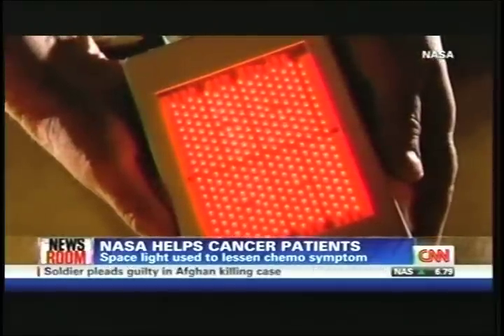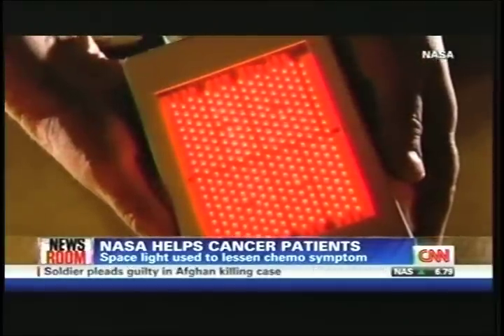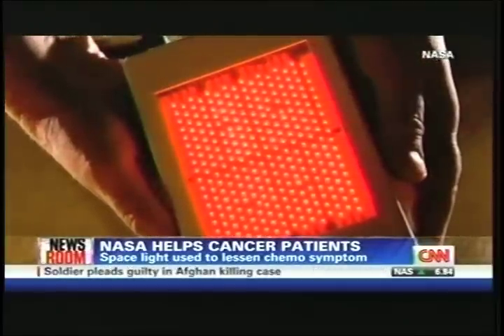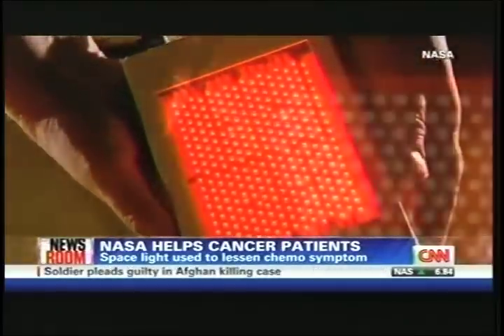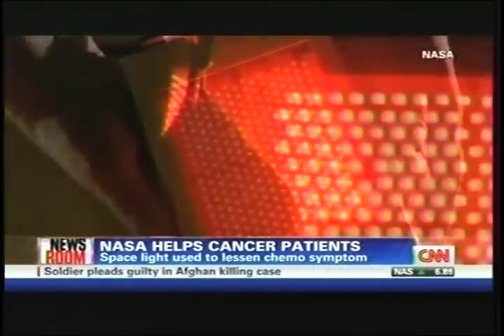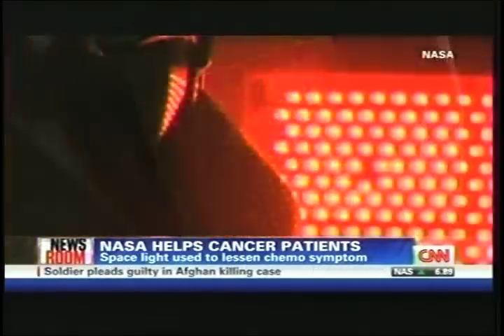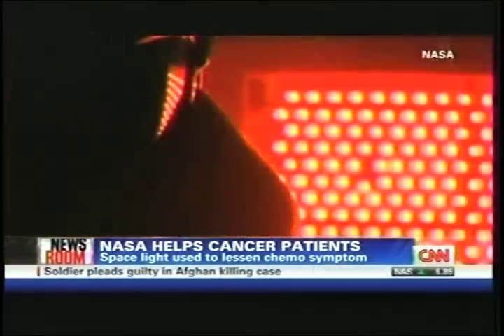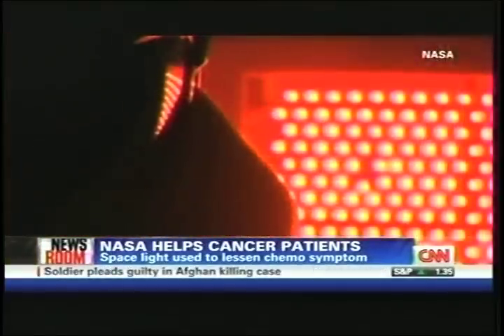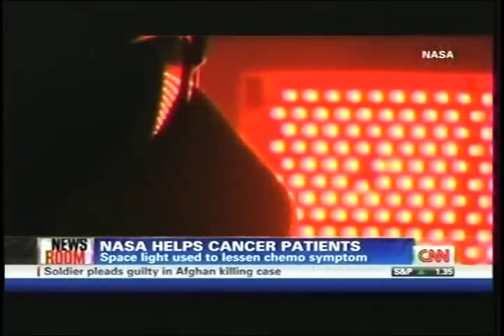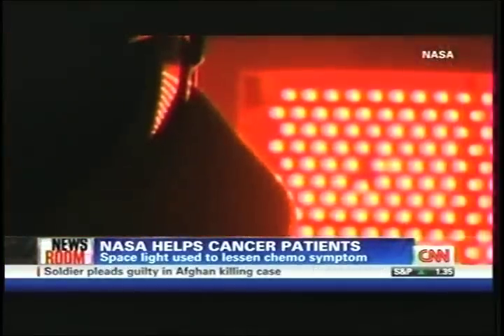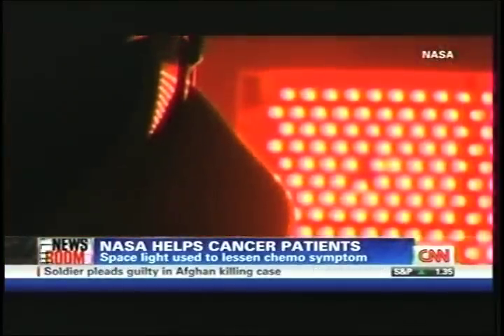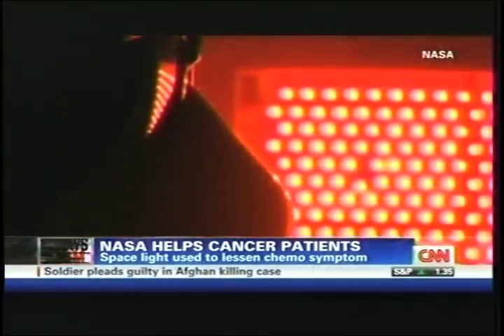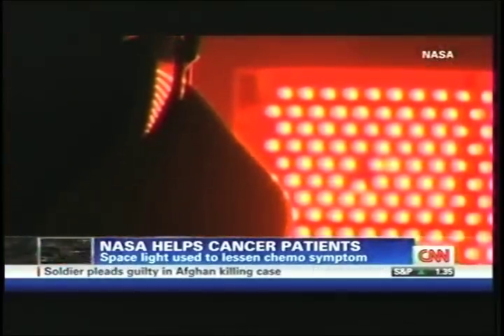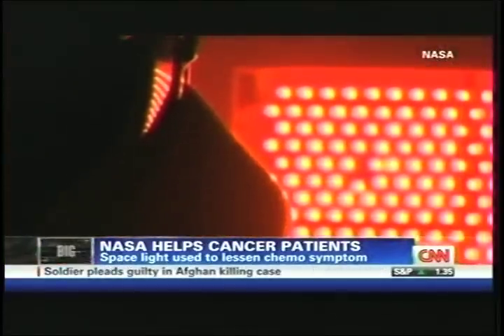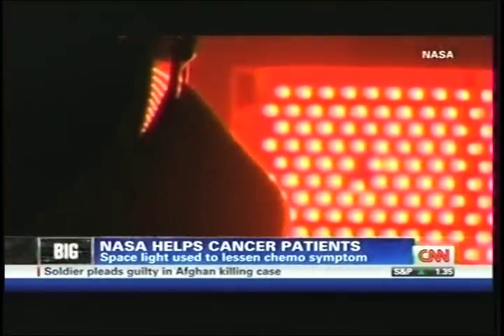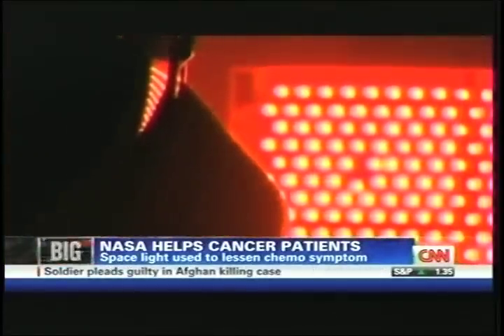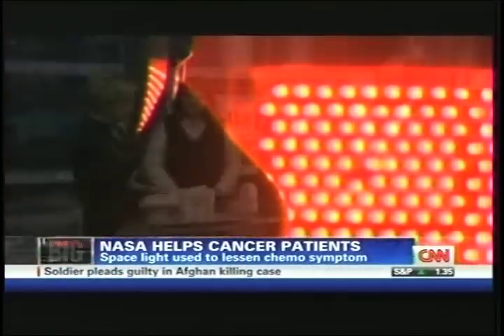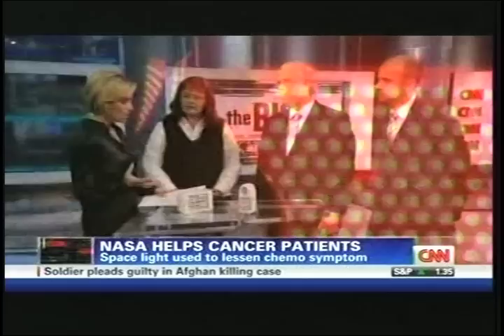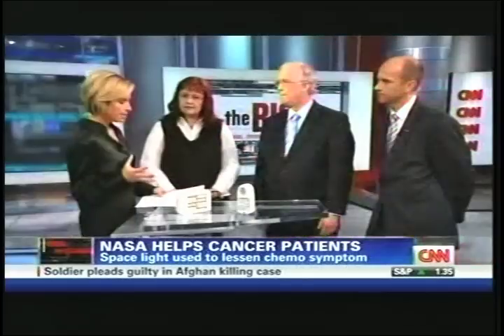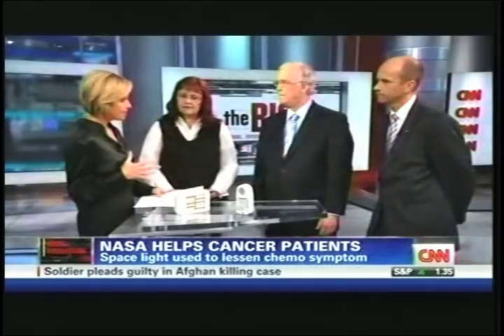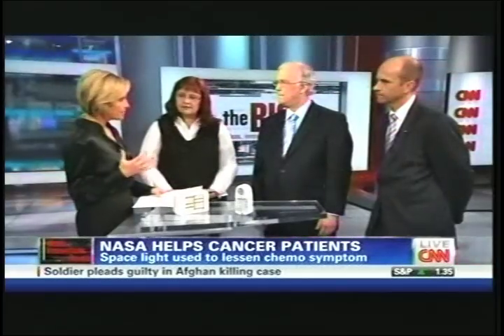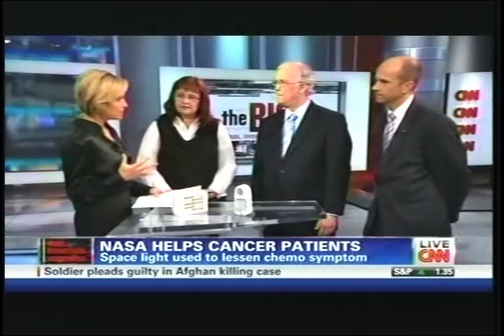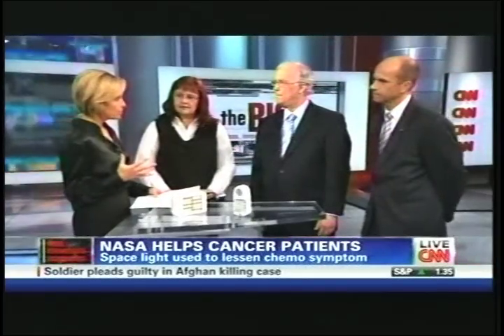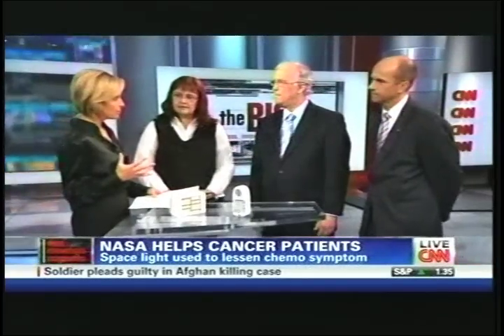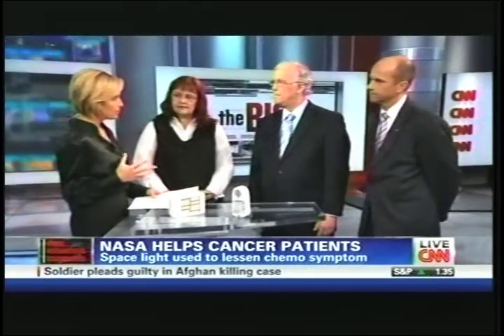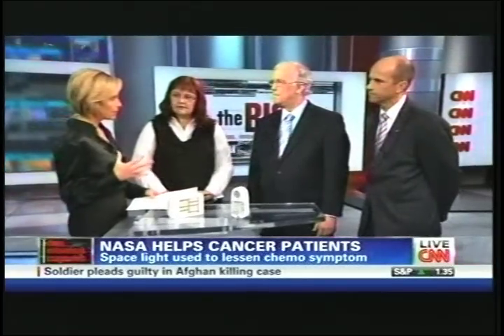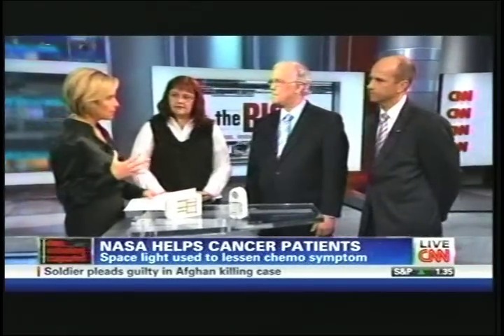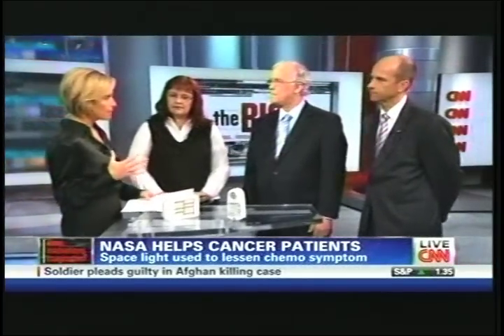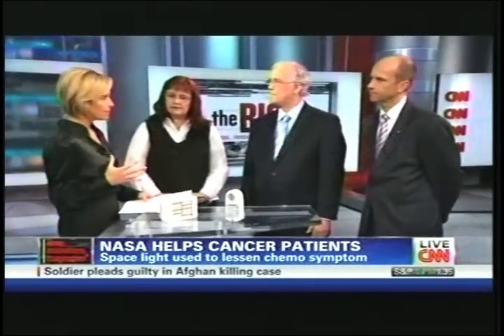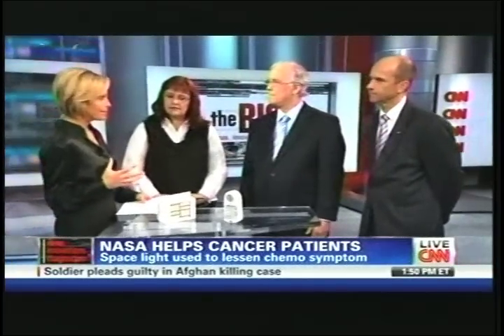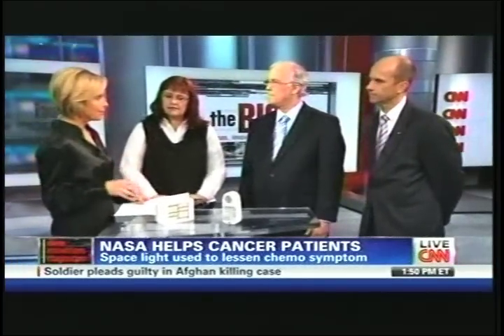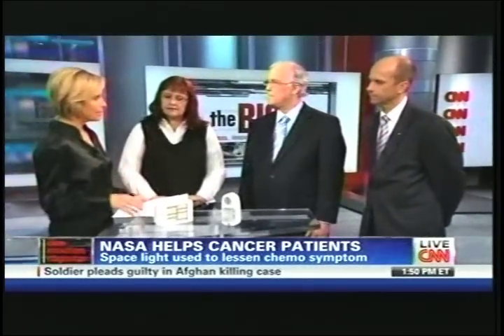Well, this is great news, obviously, for cancer patients who go through this. Is this FDA approved? When might we see this on the market?